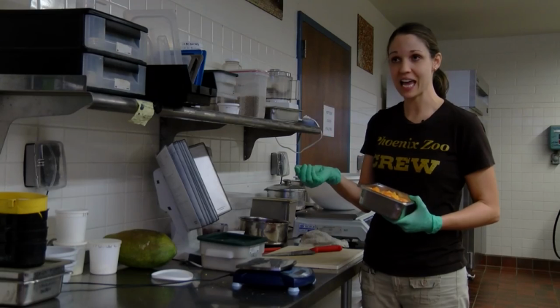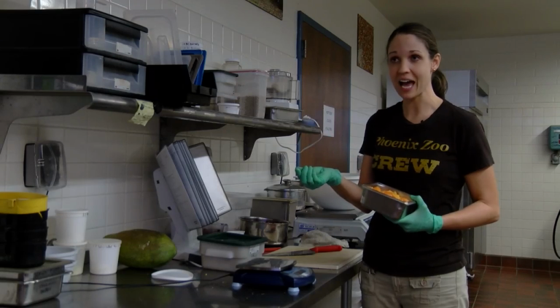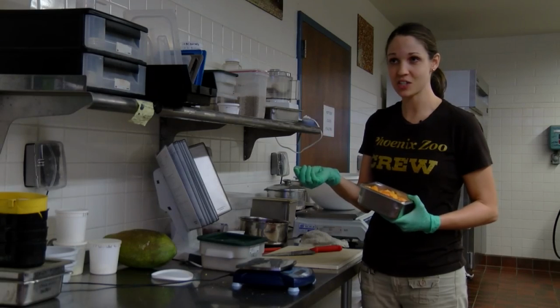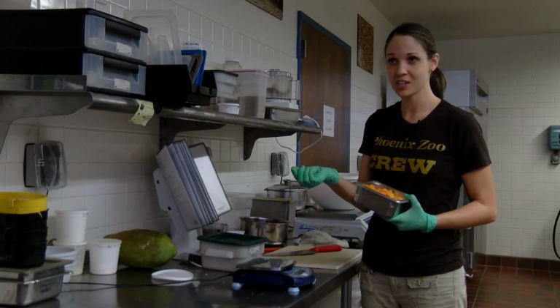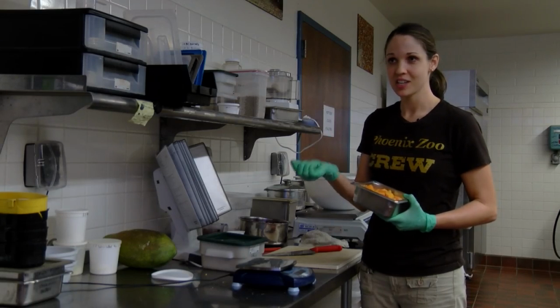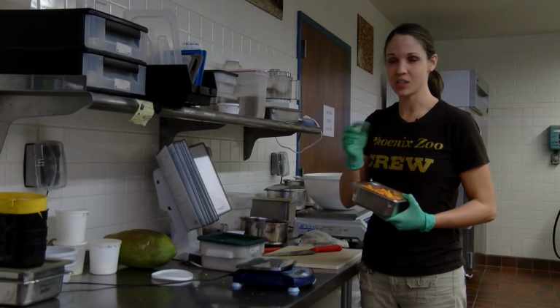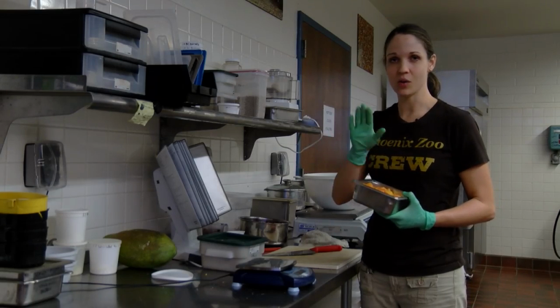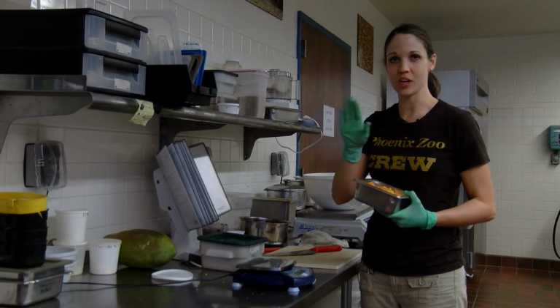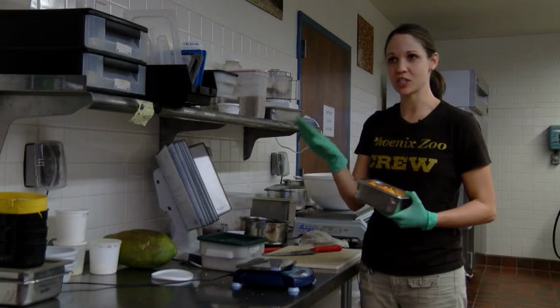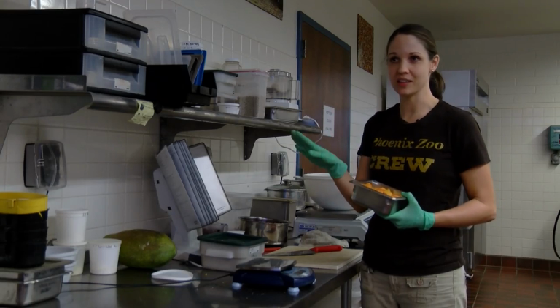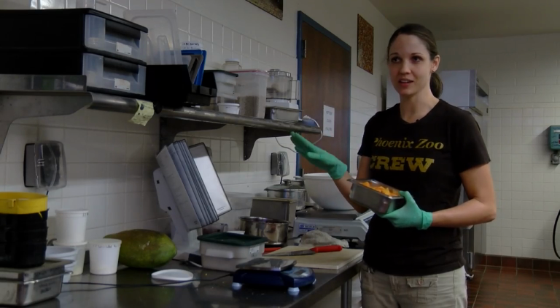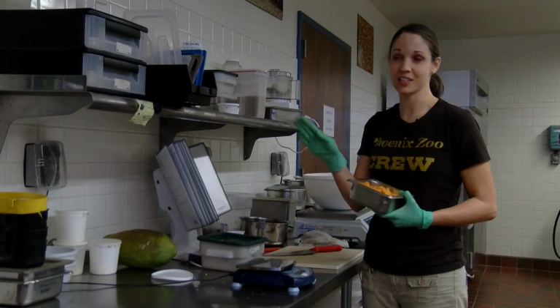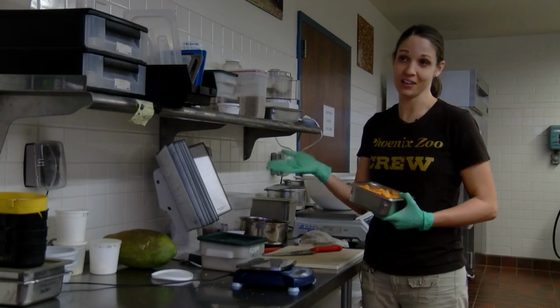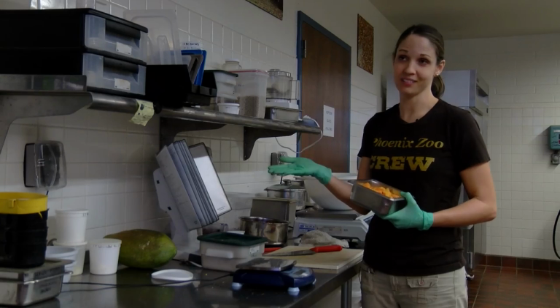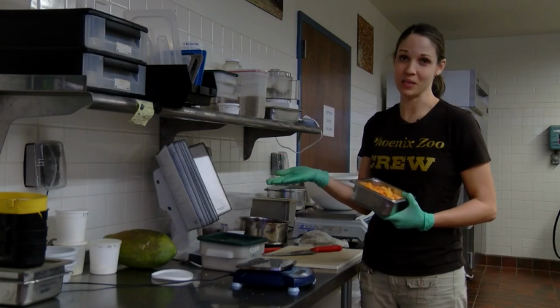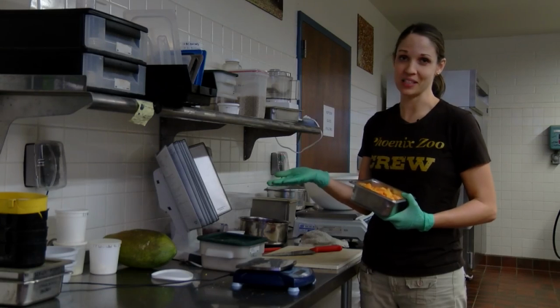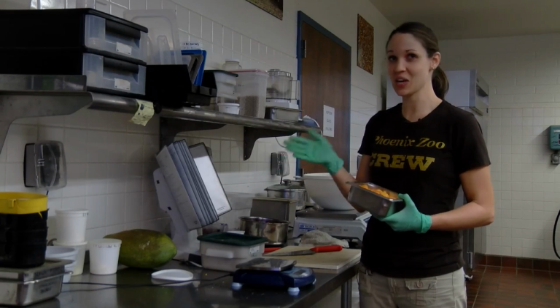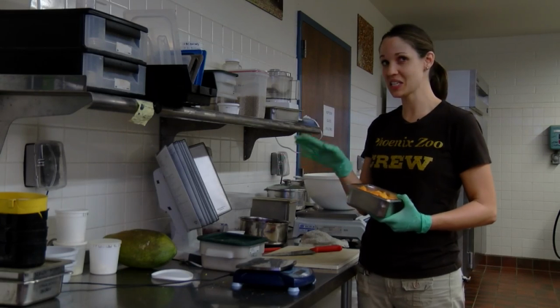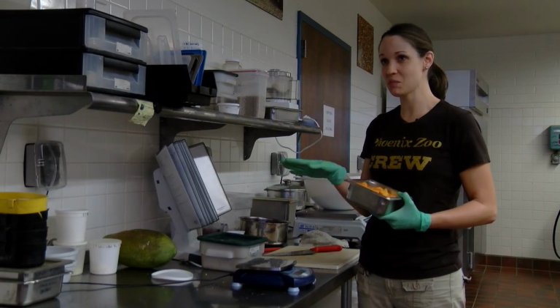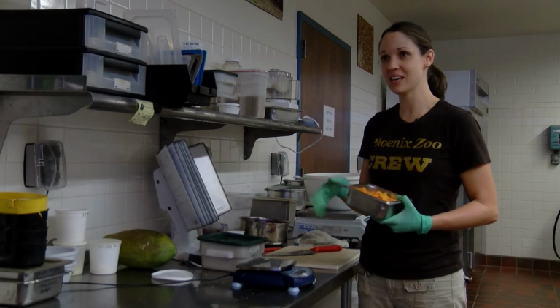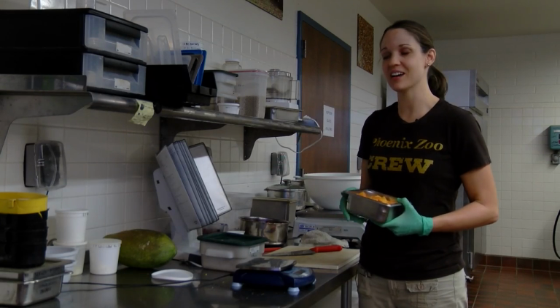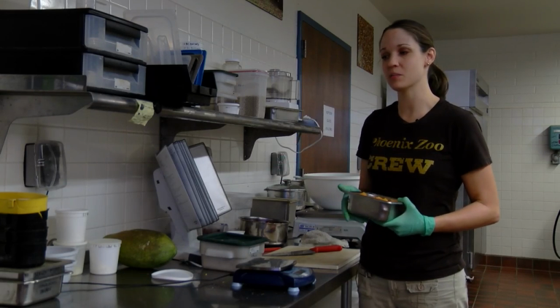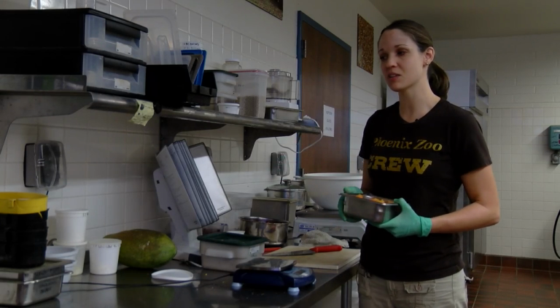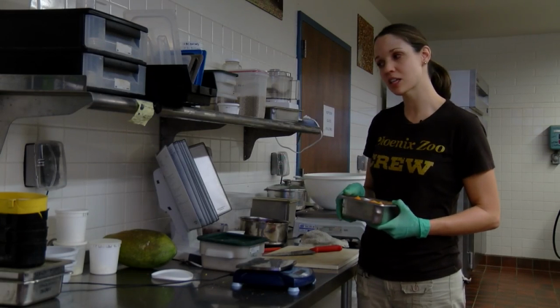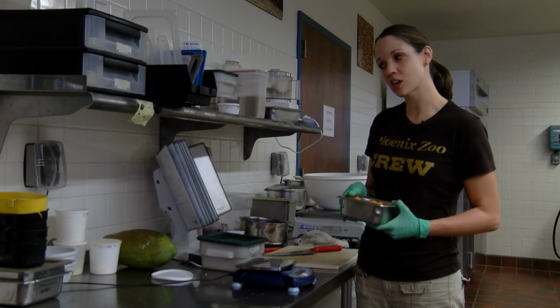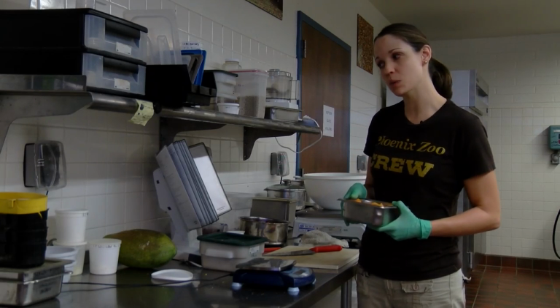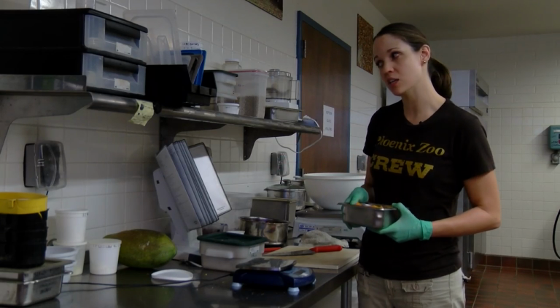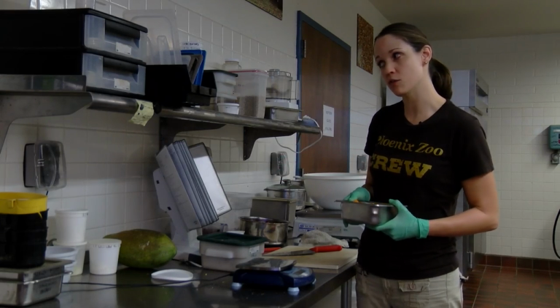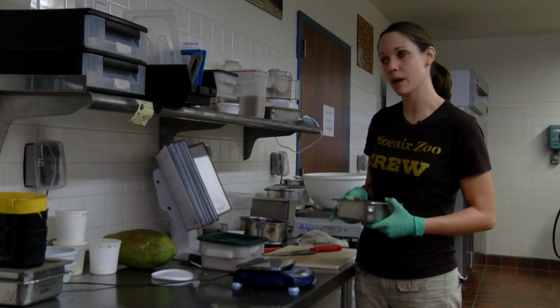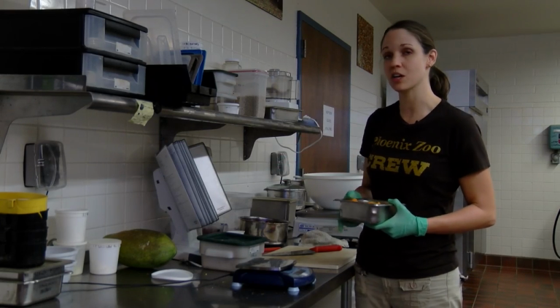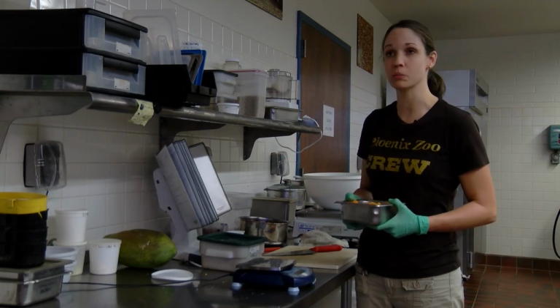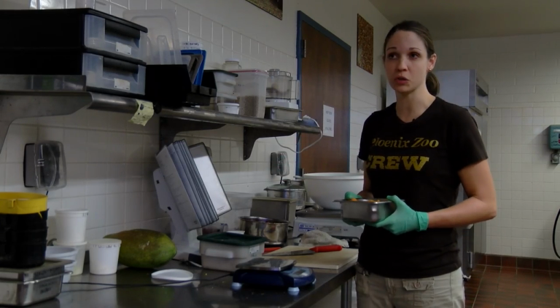This is Denise Metcalf, a diet technician working in the commissary. She's talking about feeding the rhinoceros hornbill.